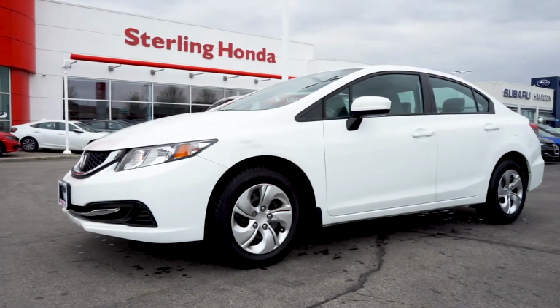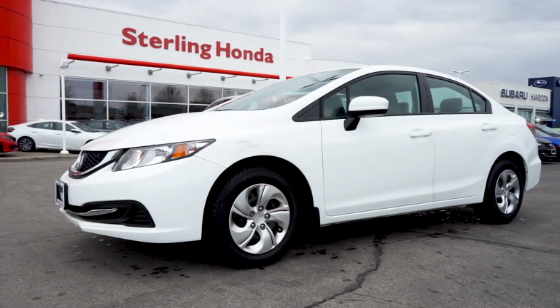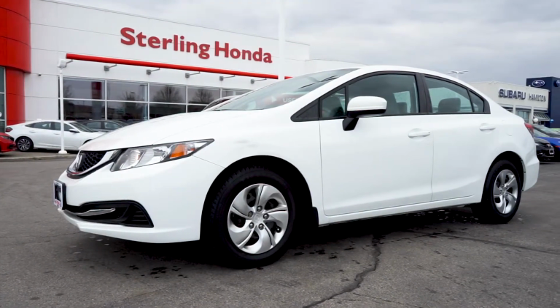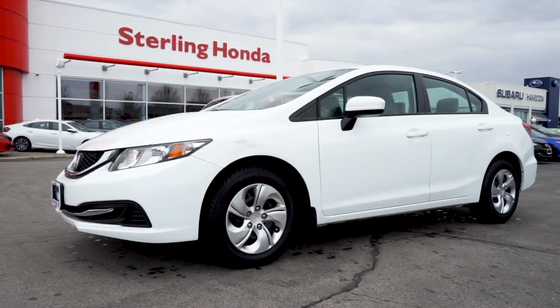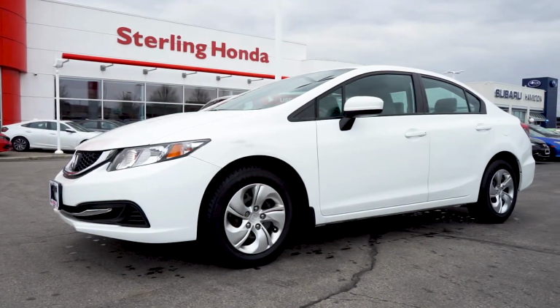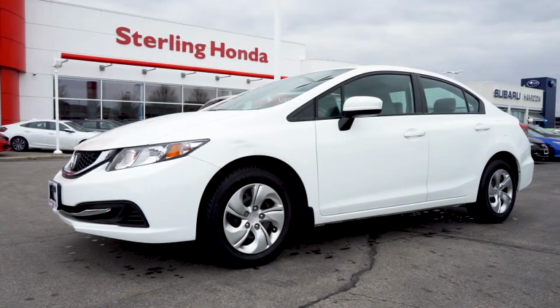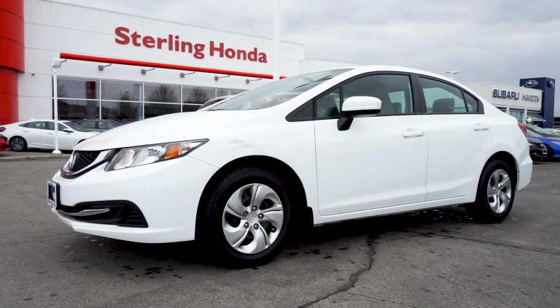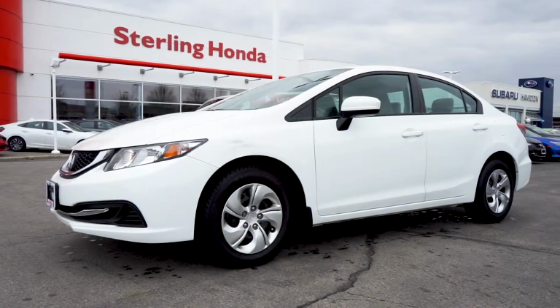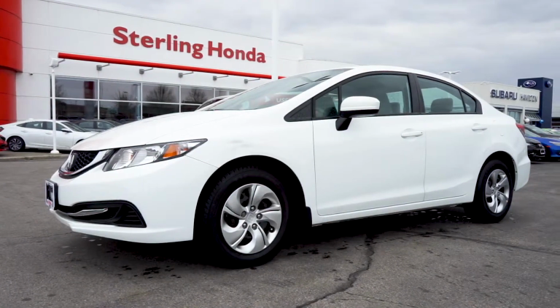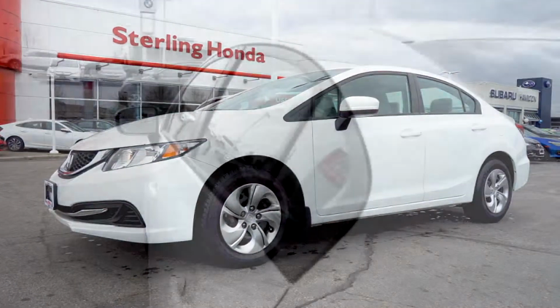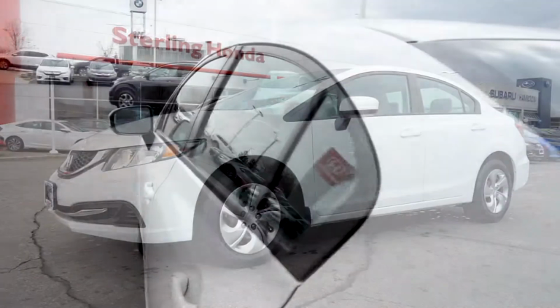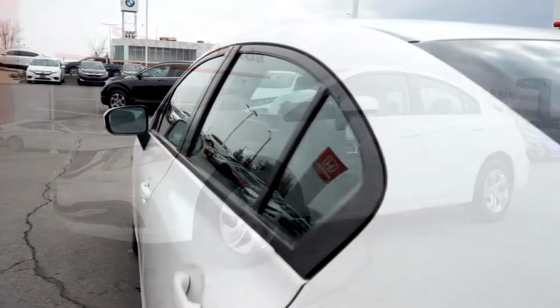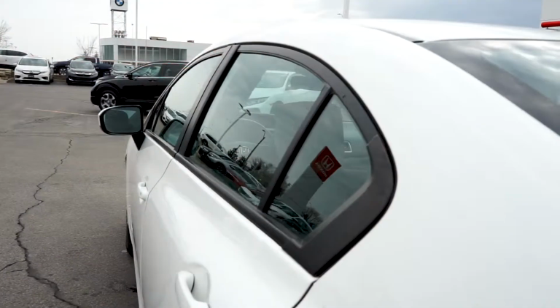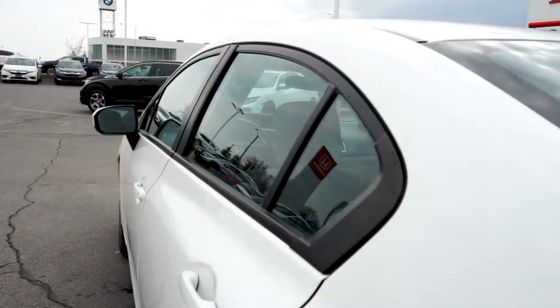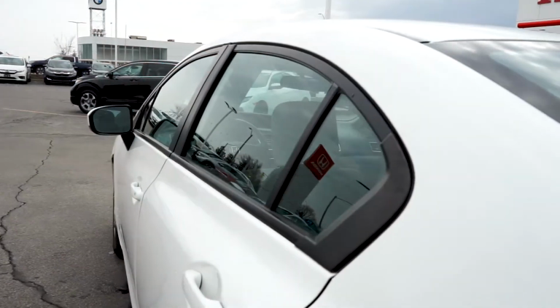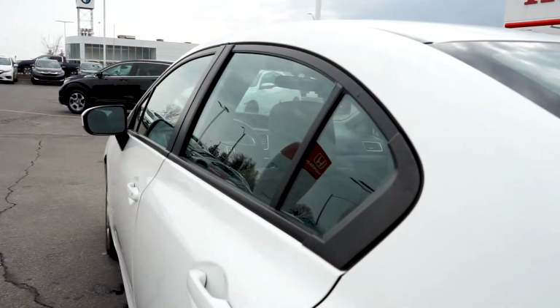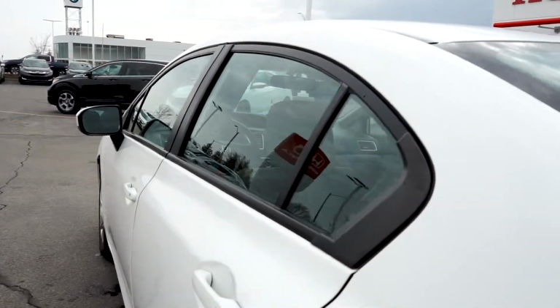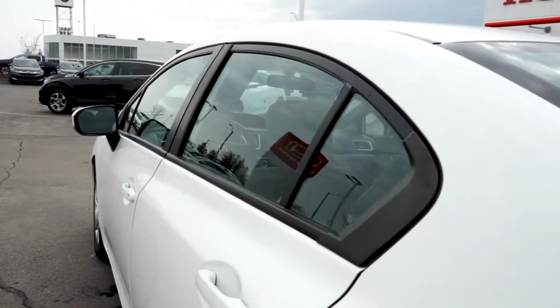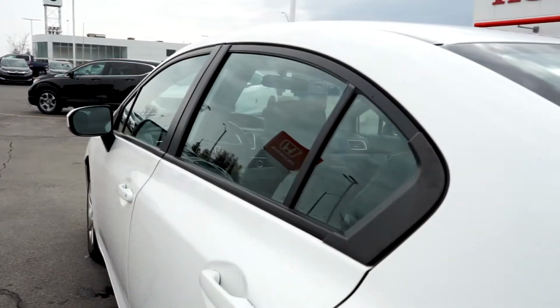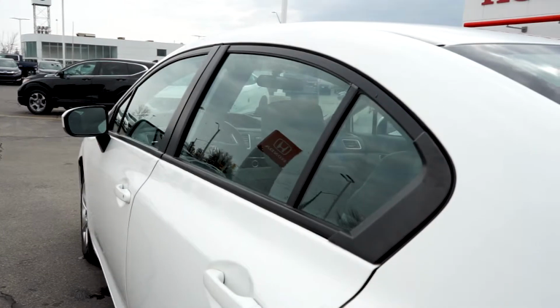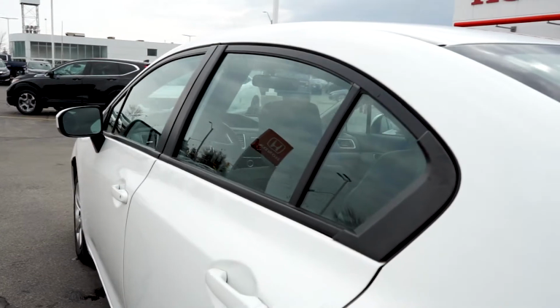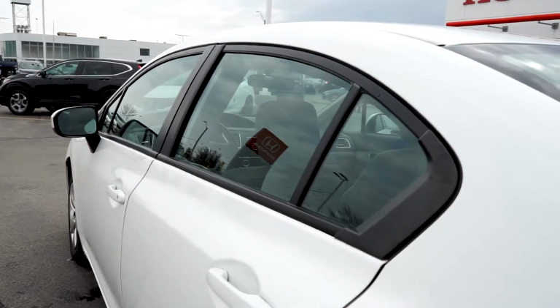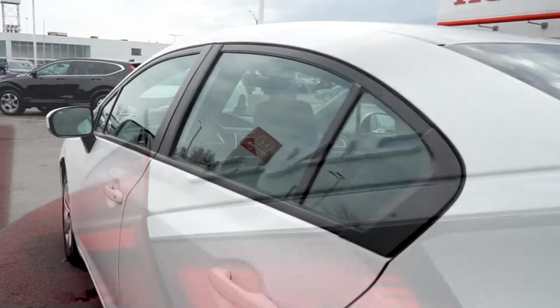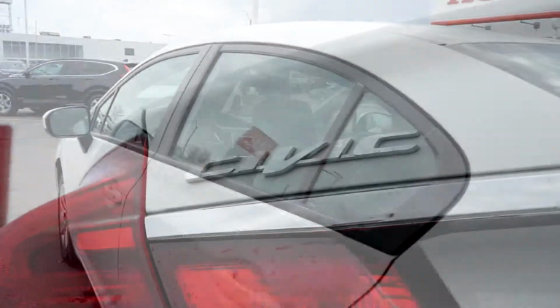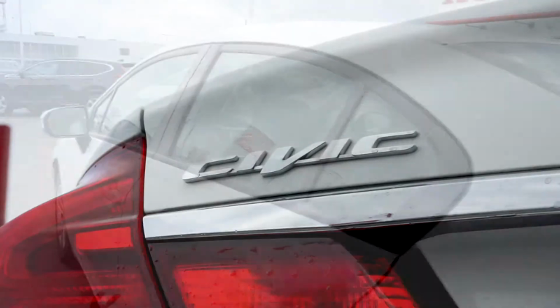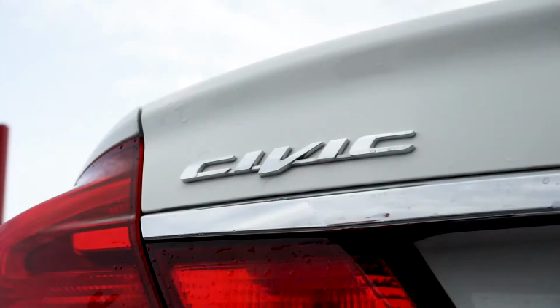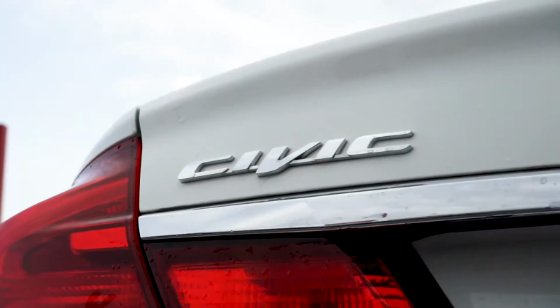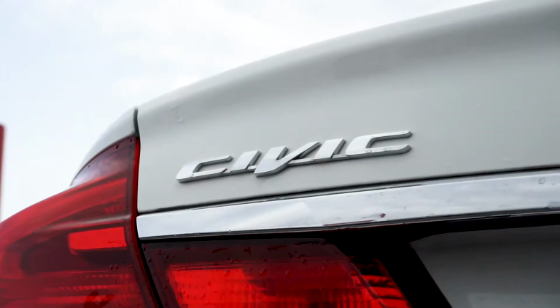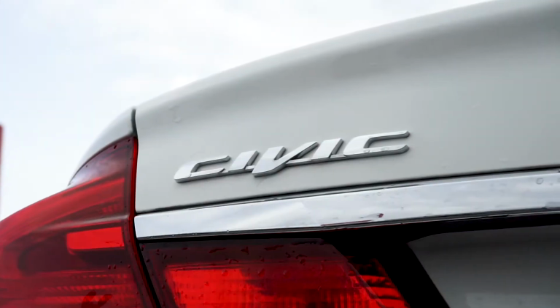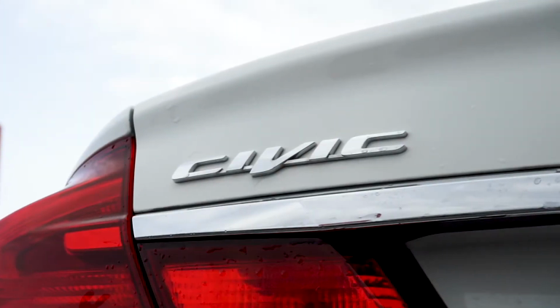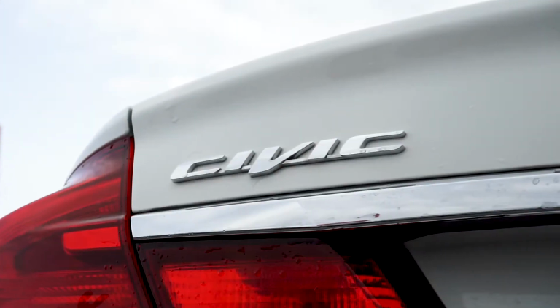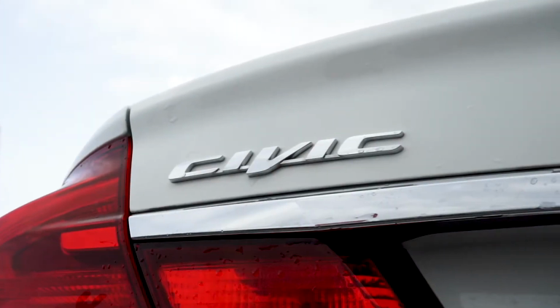Alisa here from Sterling Honda with today's video tour of our 2015 Honda Civic LX.